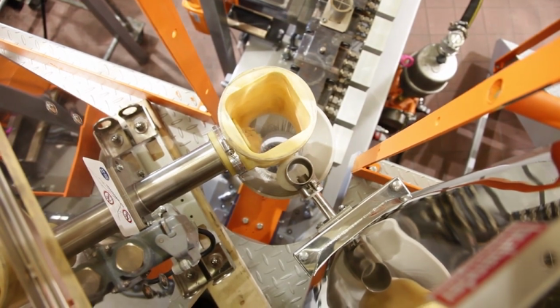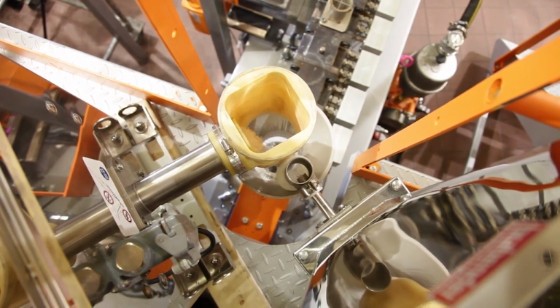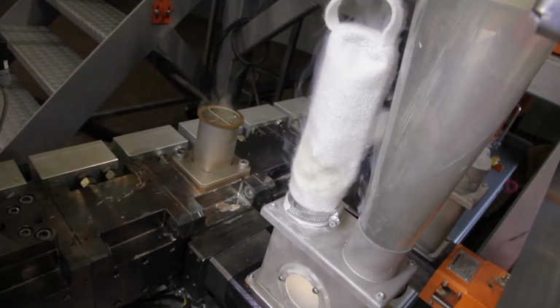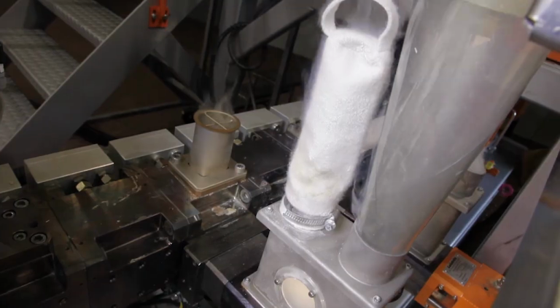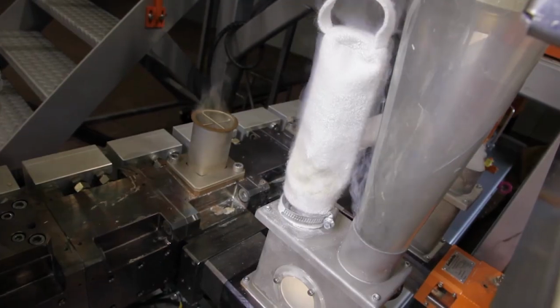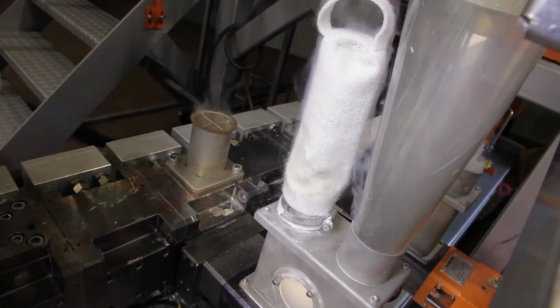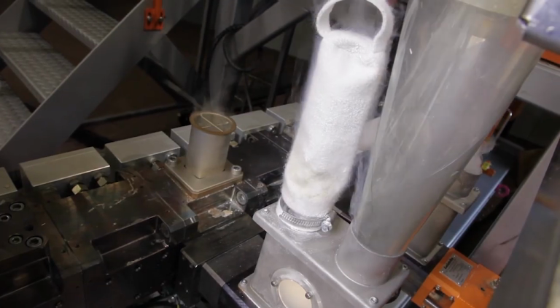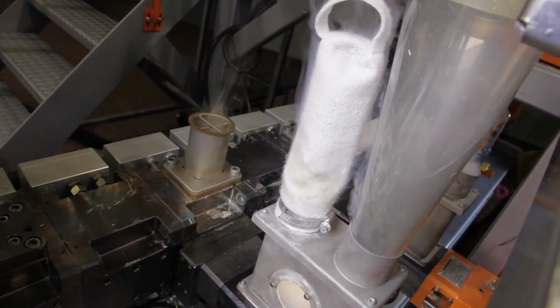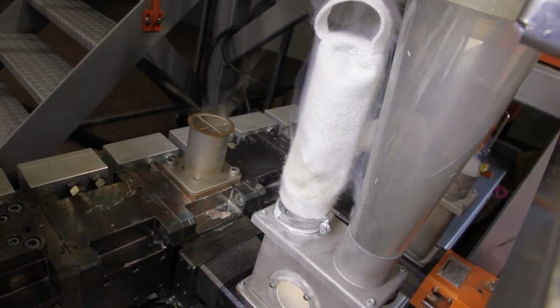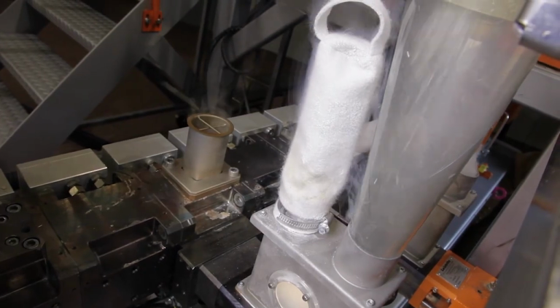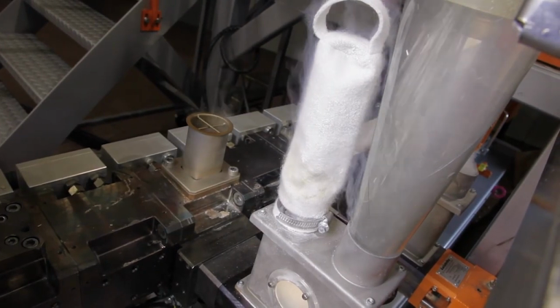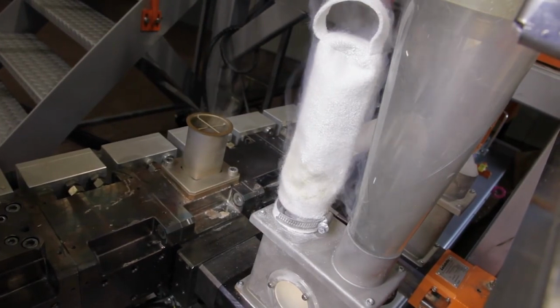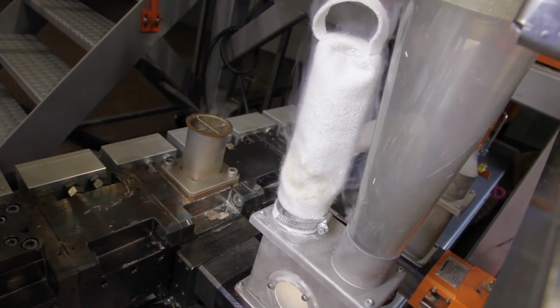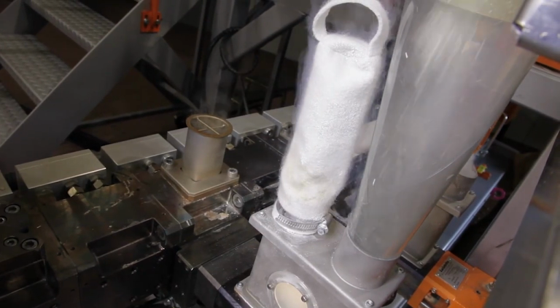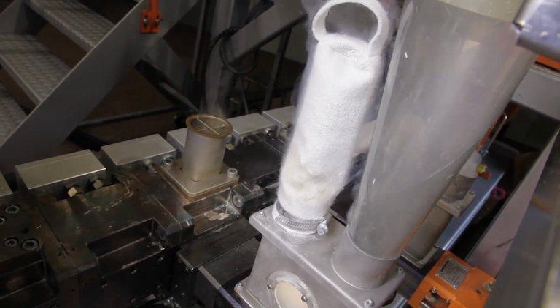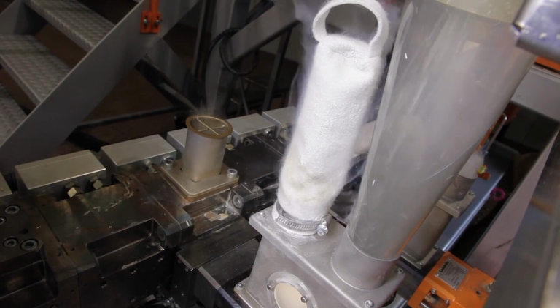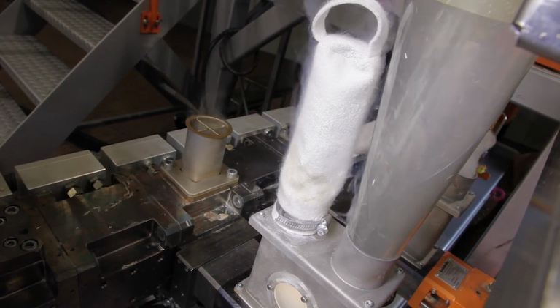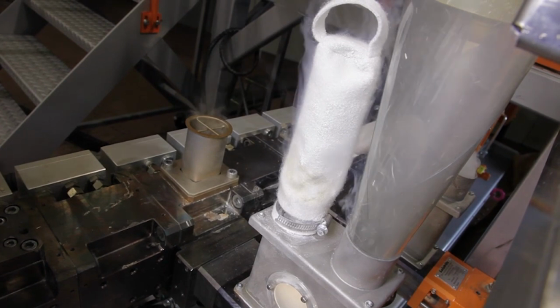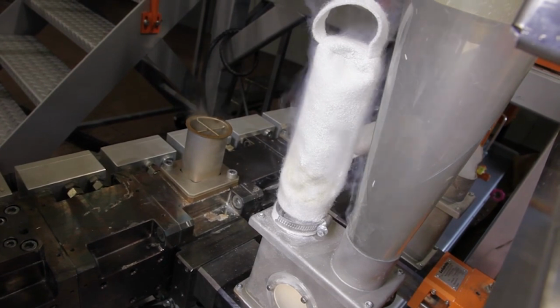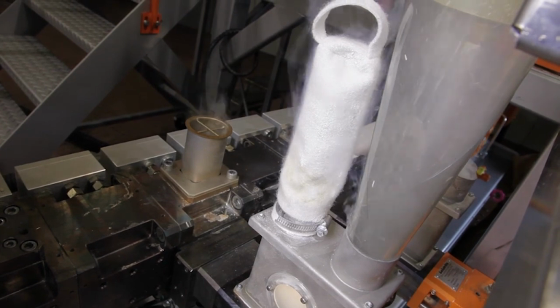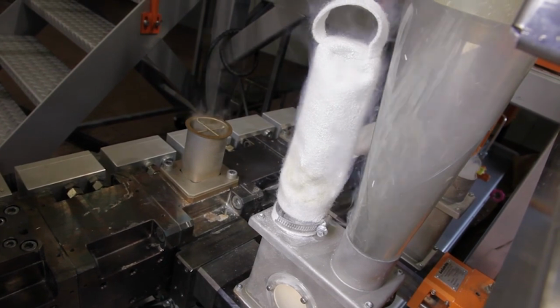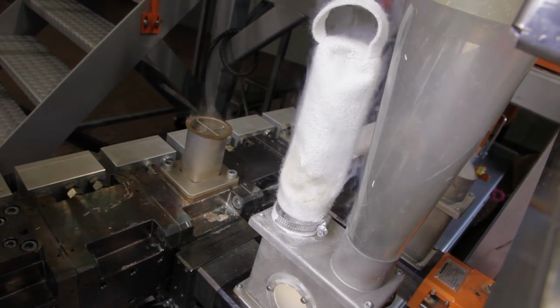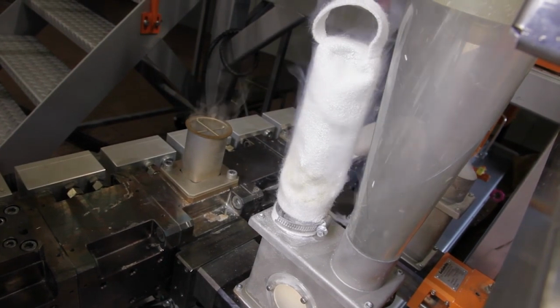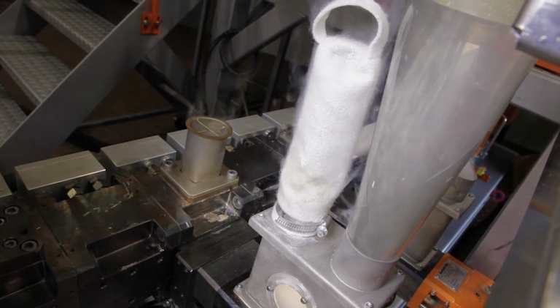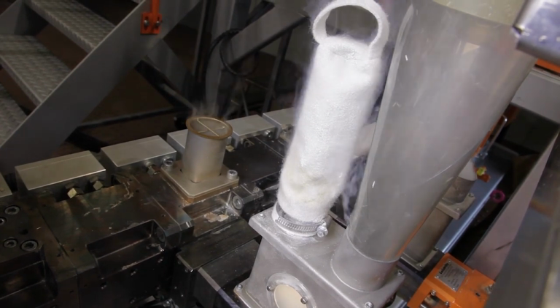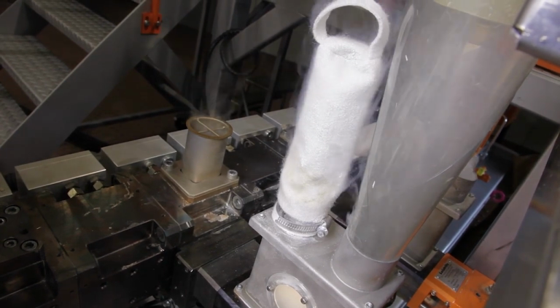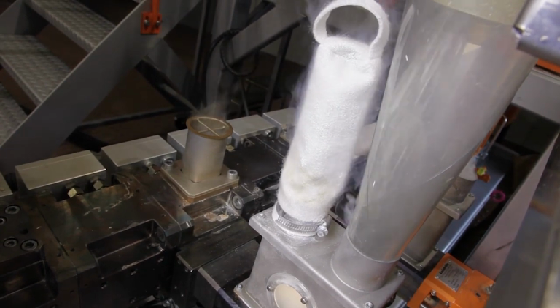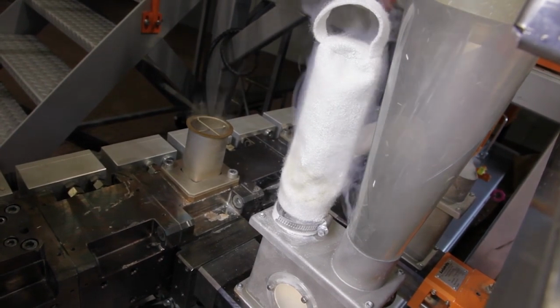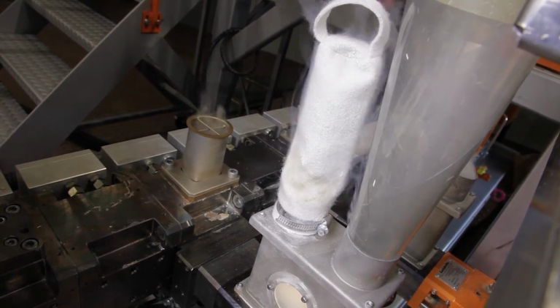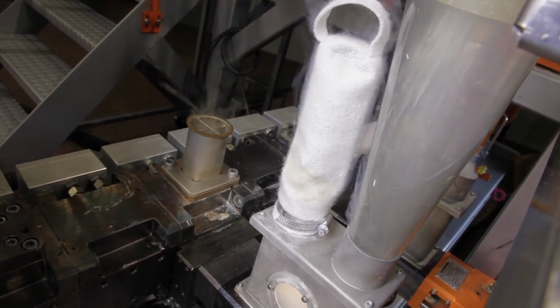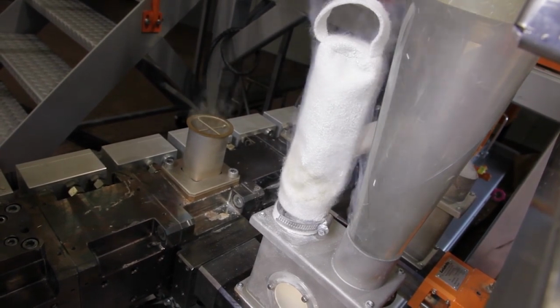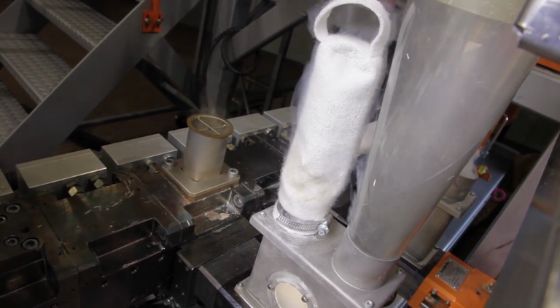For the dosing of the glass fibers we use a Flex Wall 40 at the second side feeder.